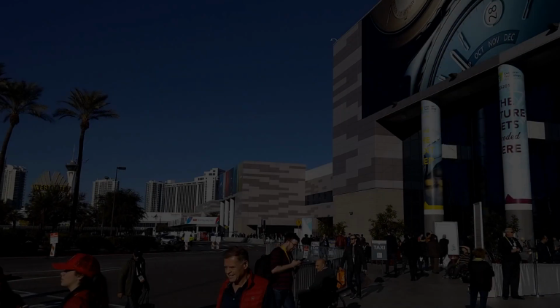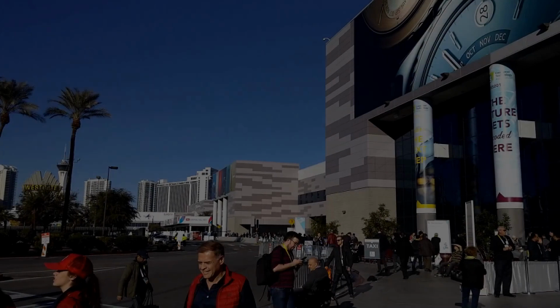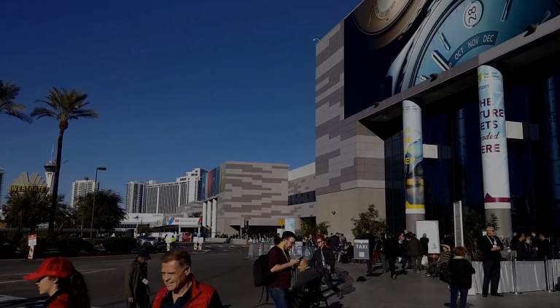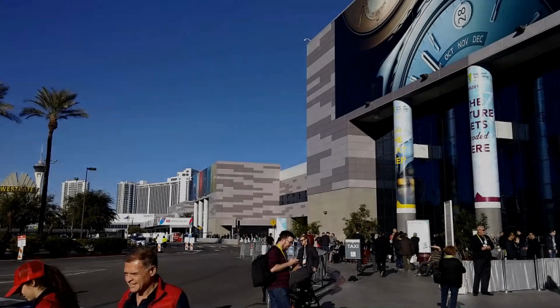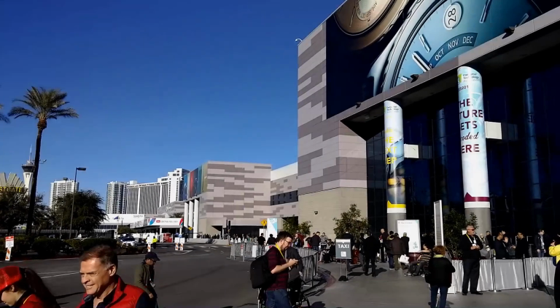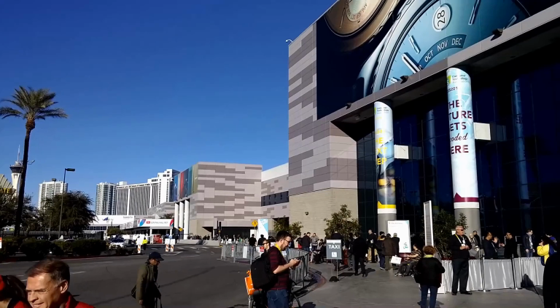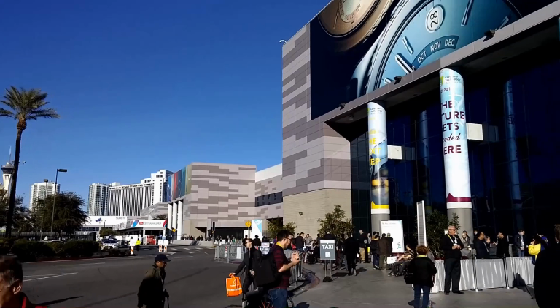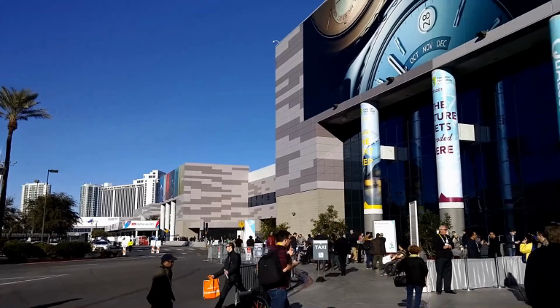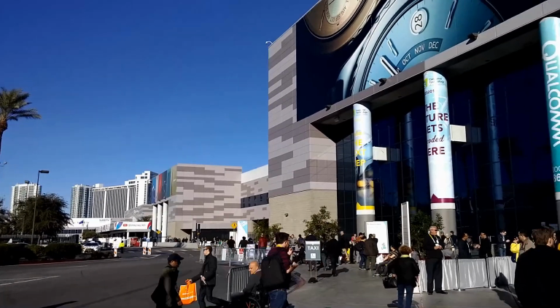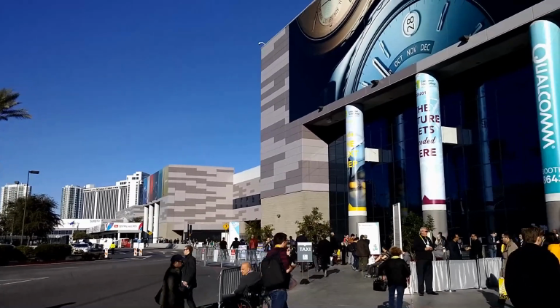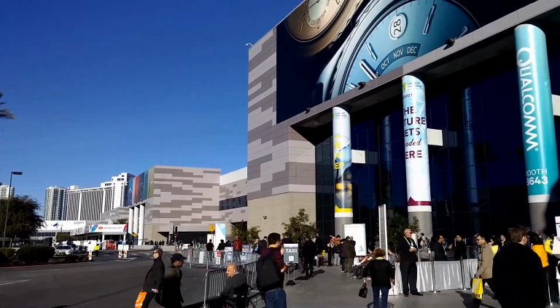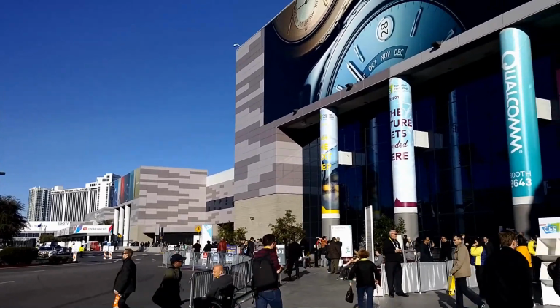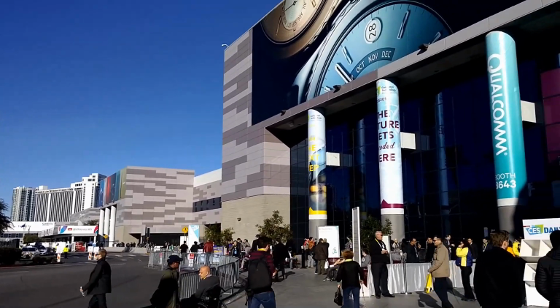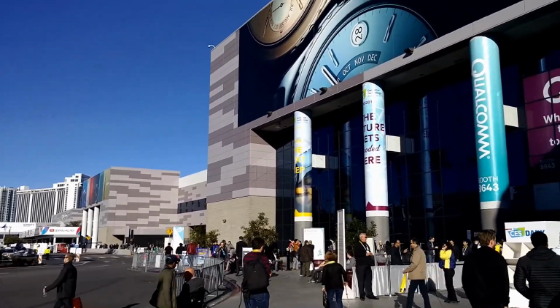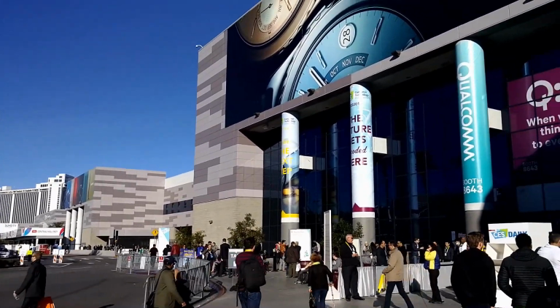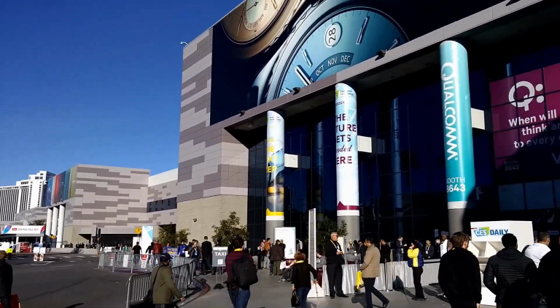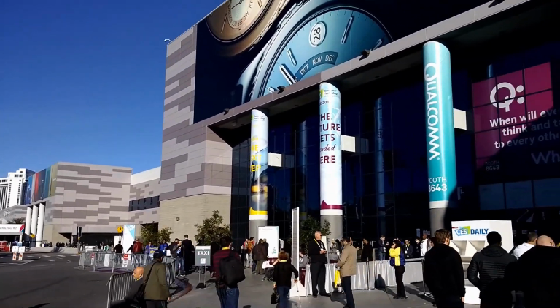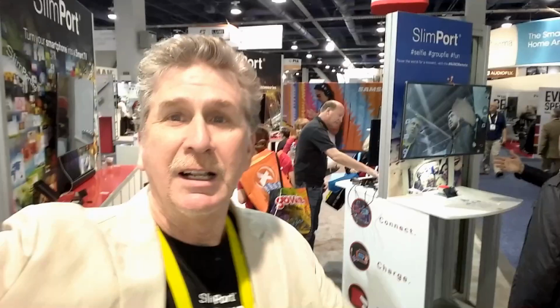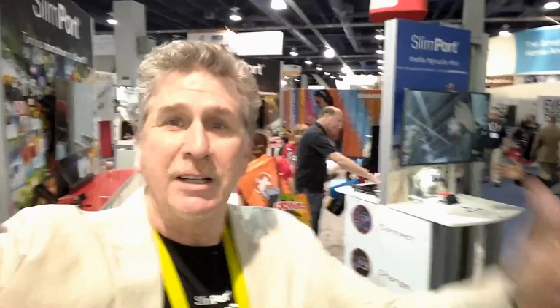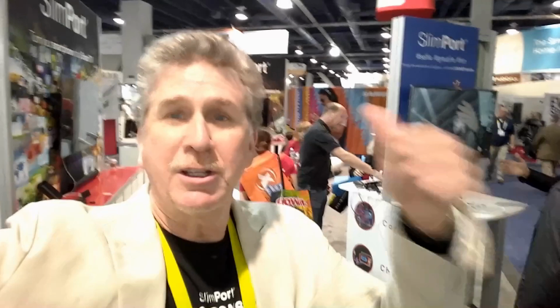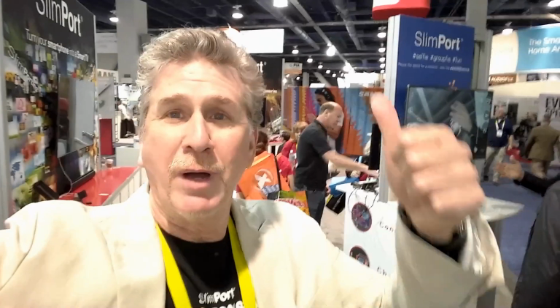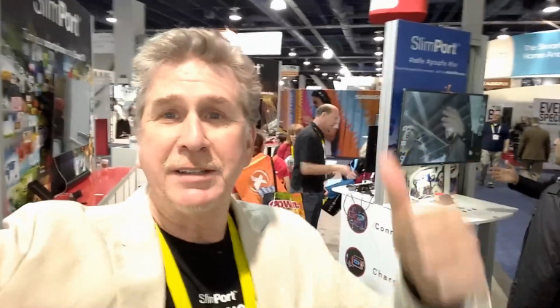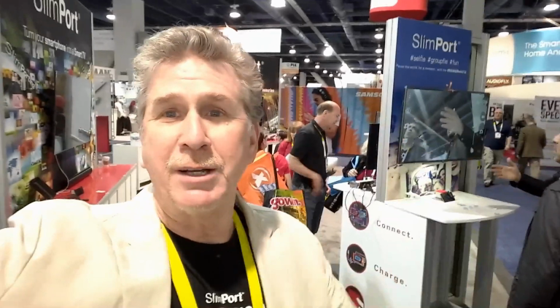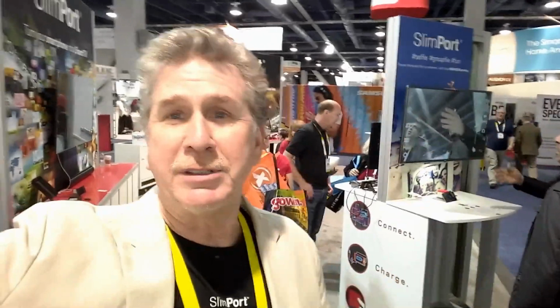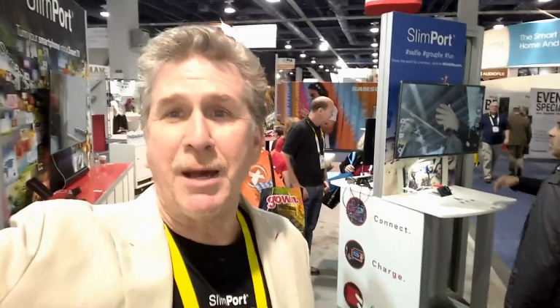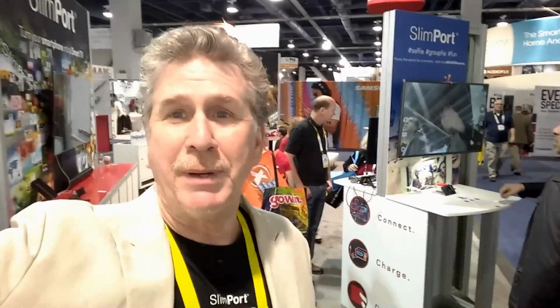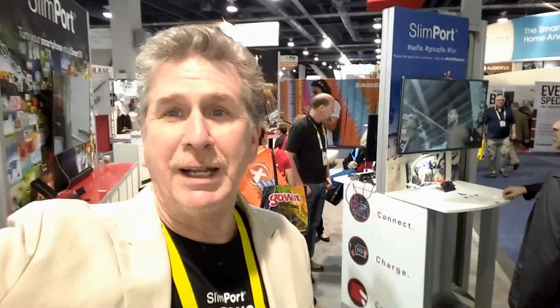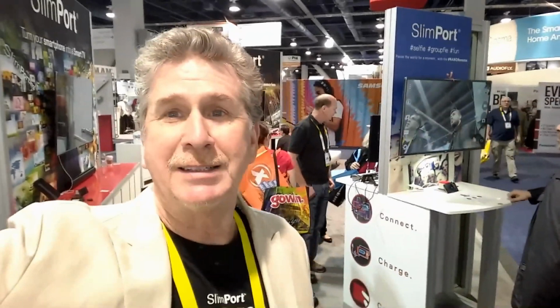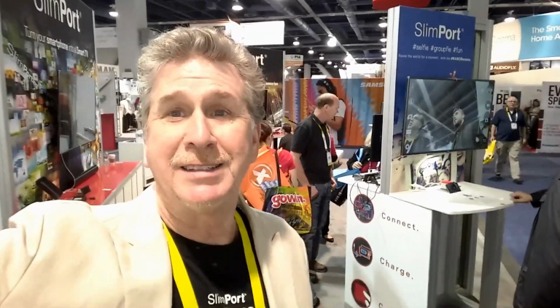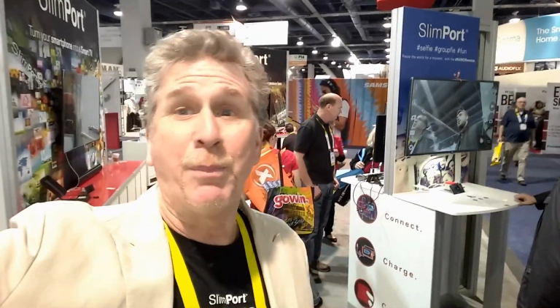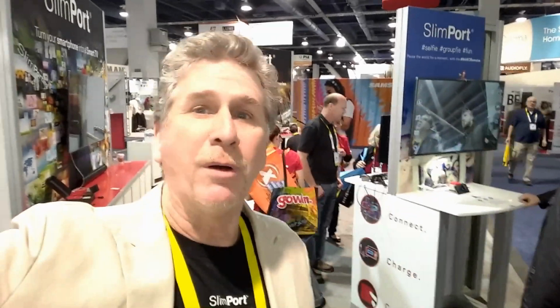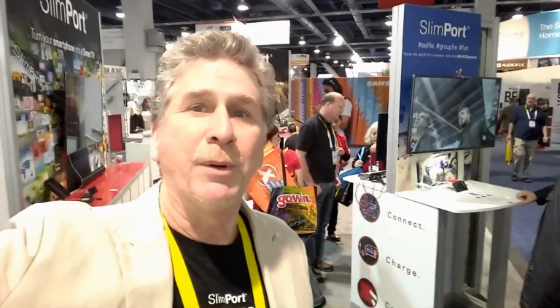Here we are at CES 2016. Let's go in and see what's happening at the Slimport booth.